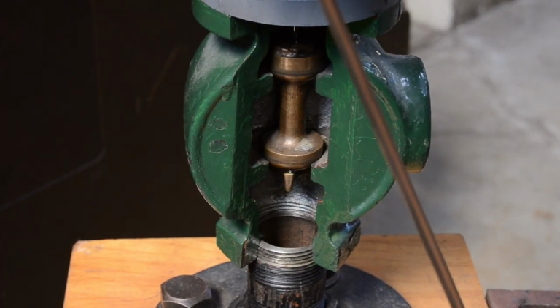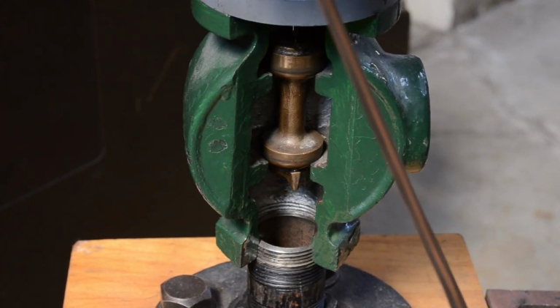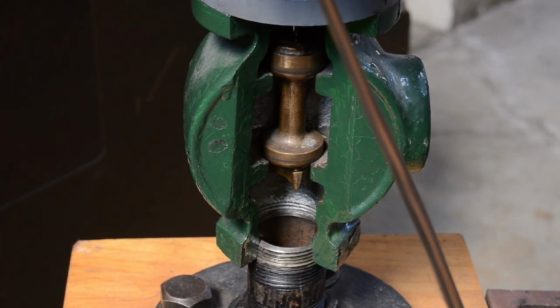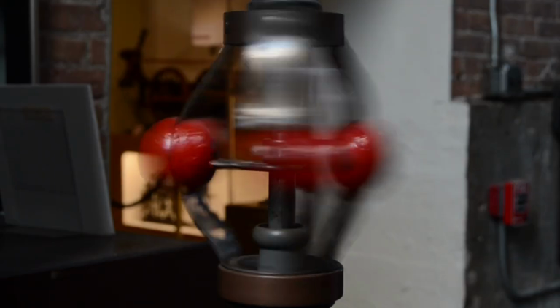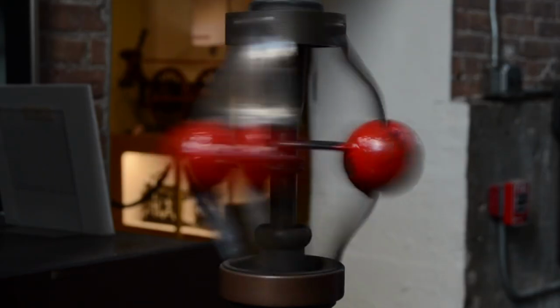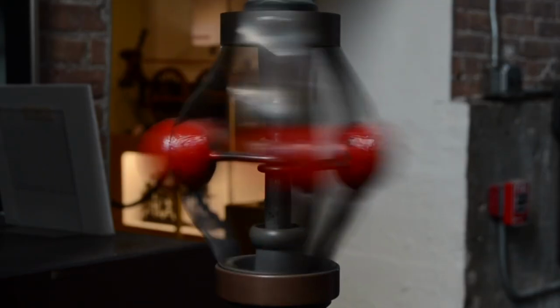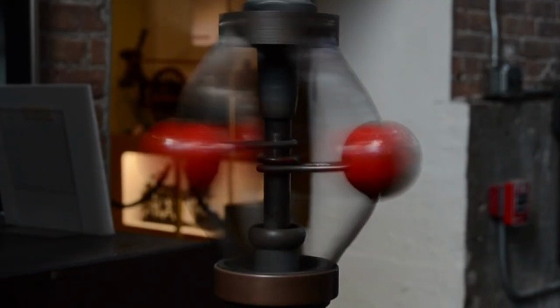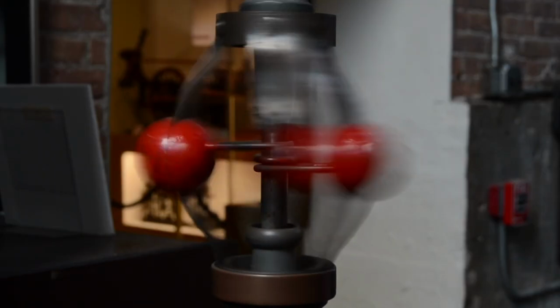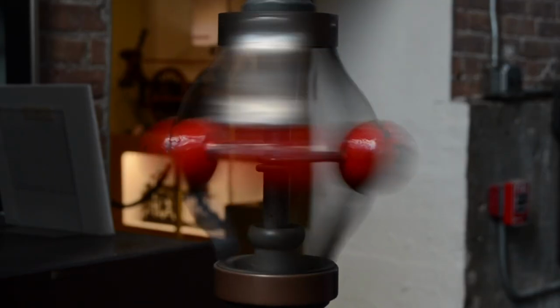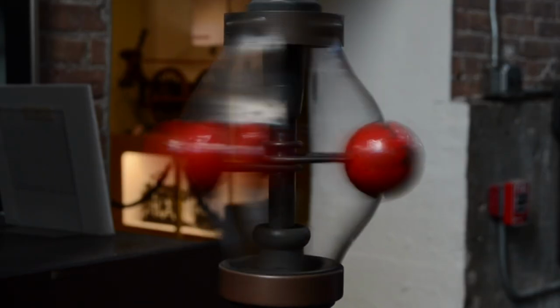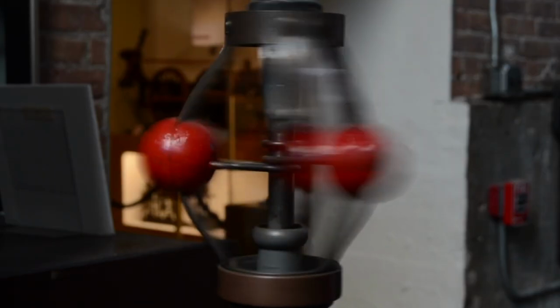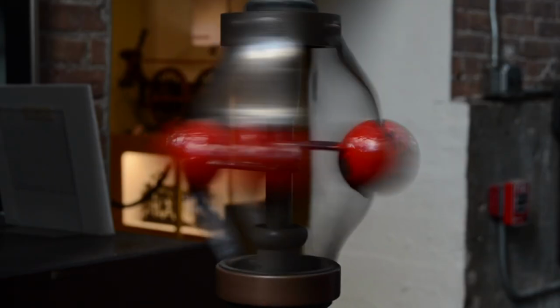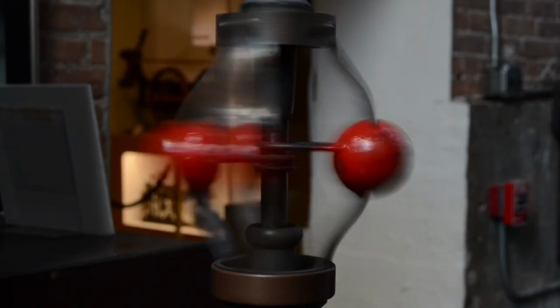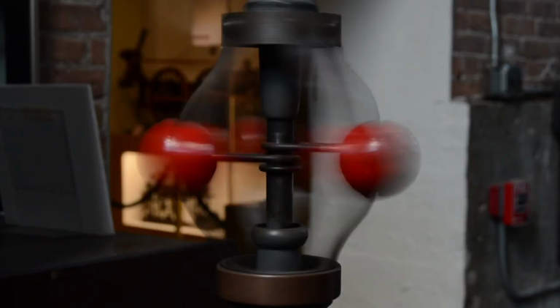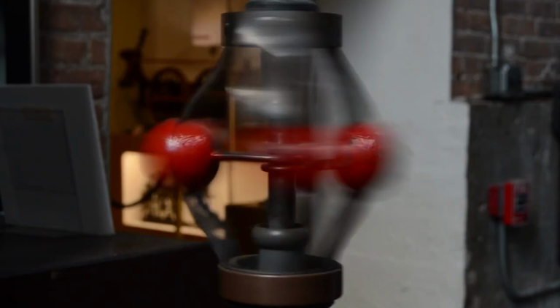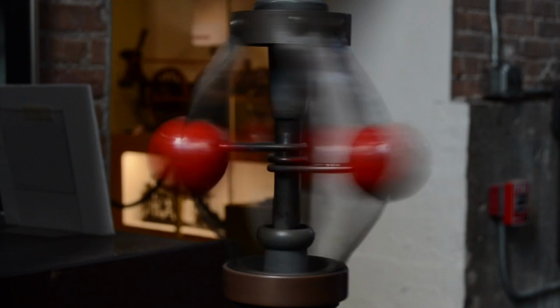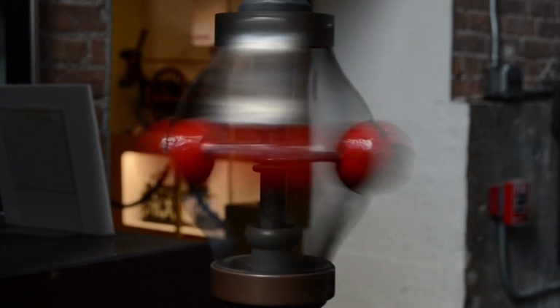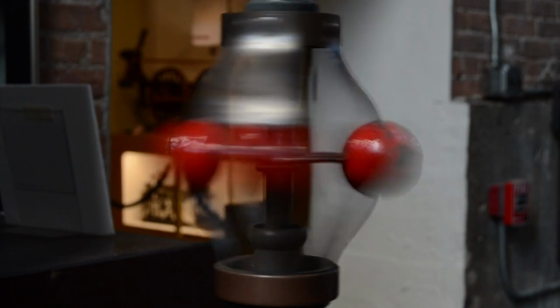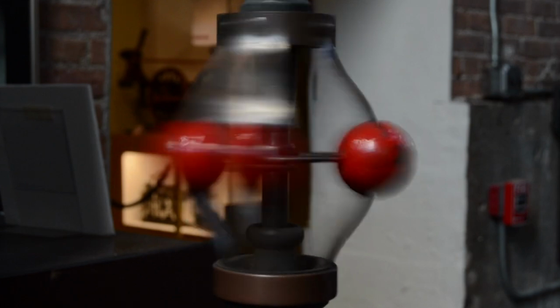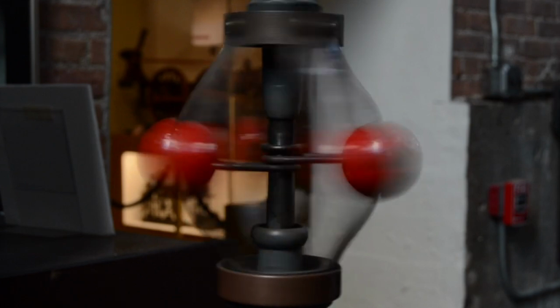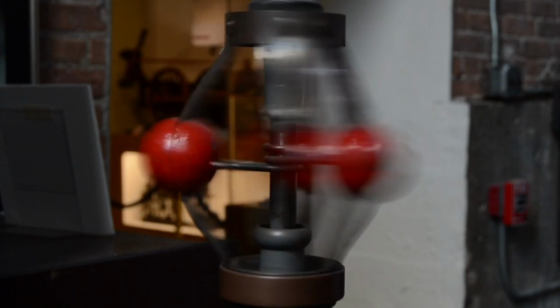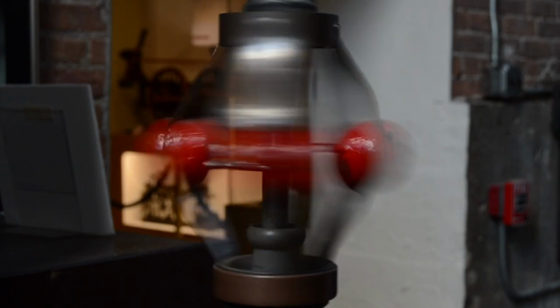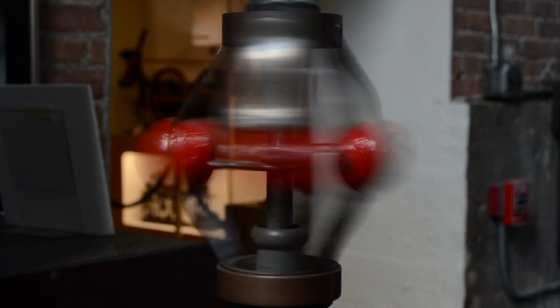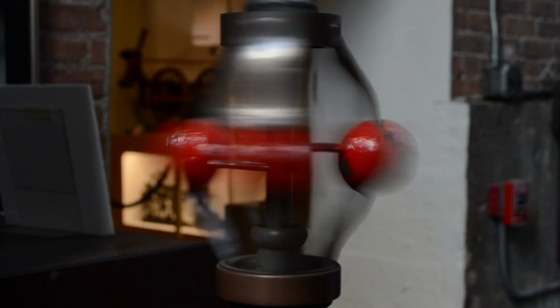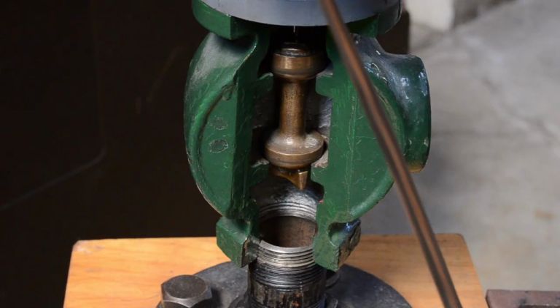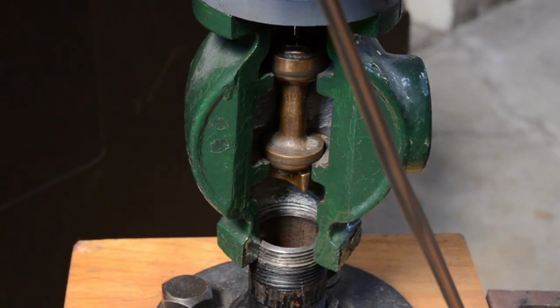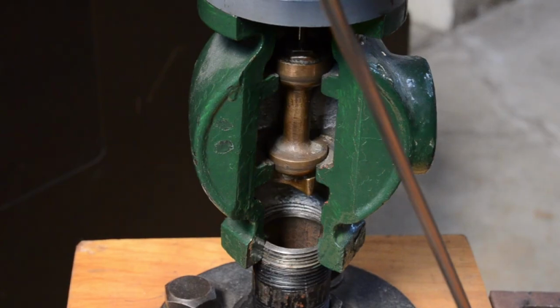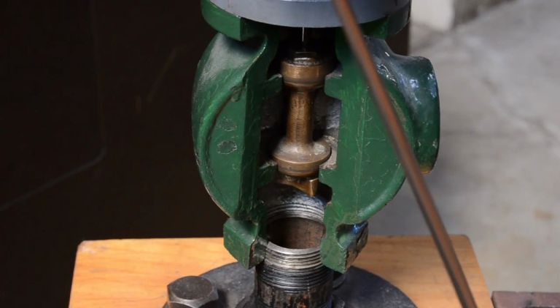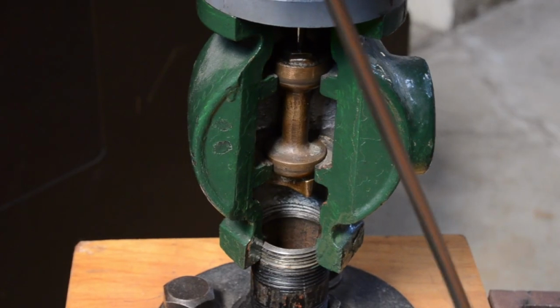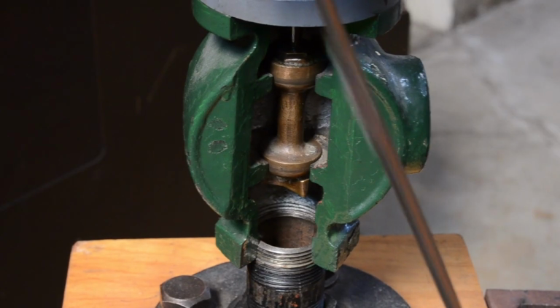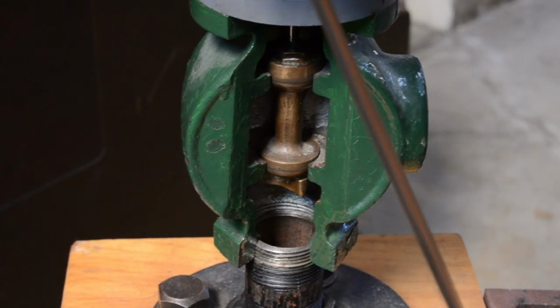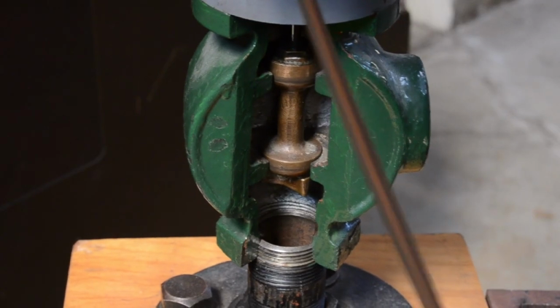If the governor spins fast enough, the shaft cuts off the steam intake completely.